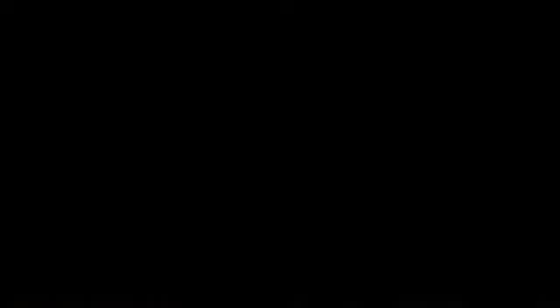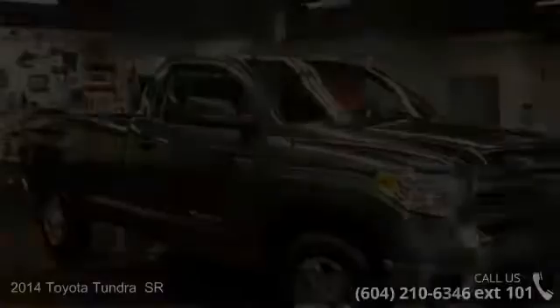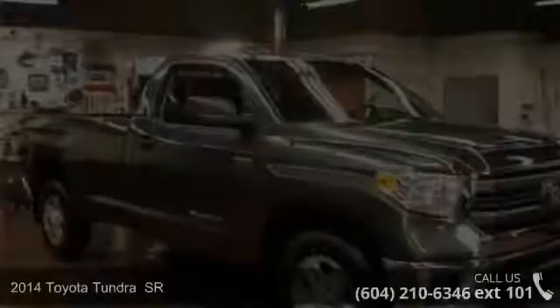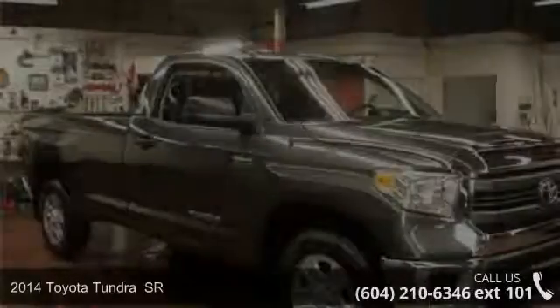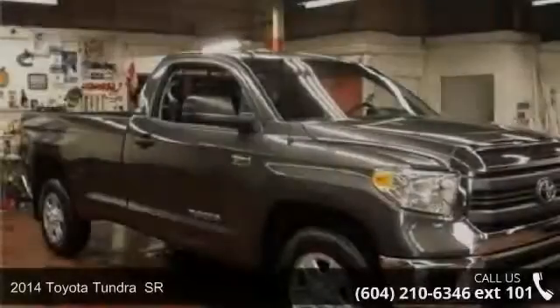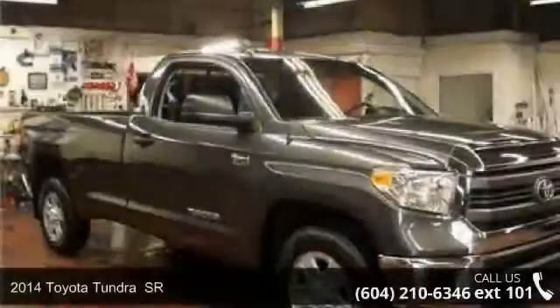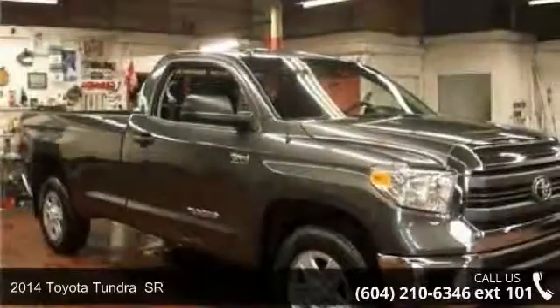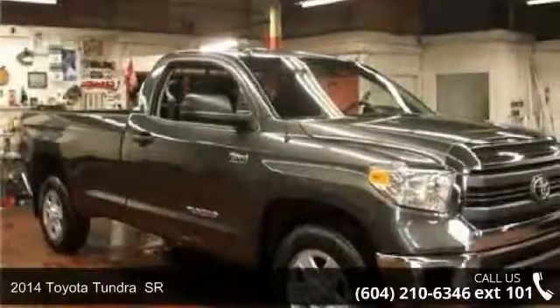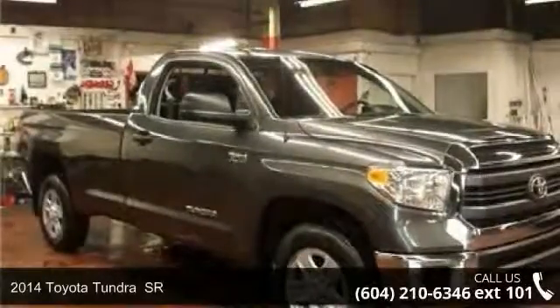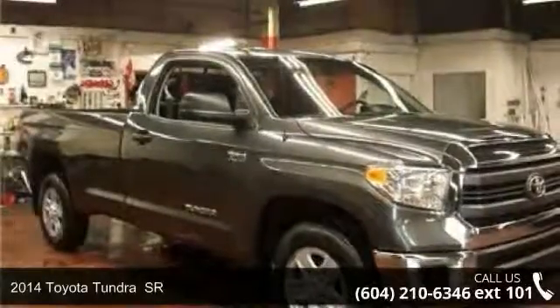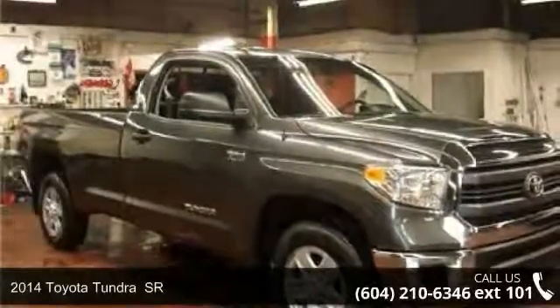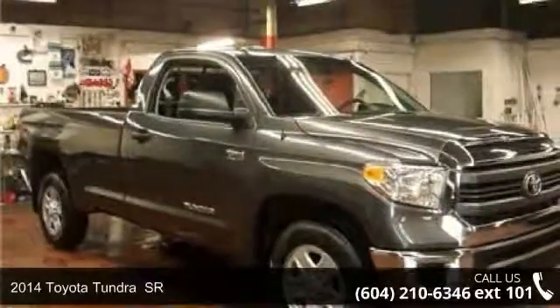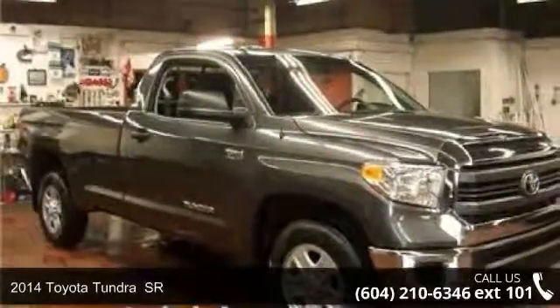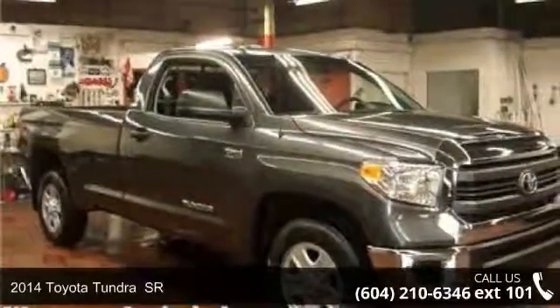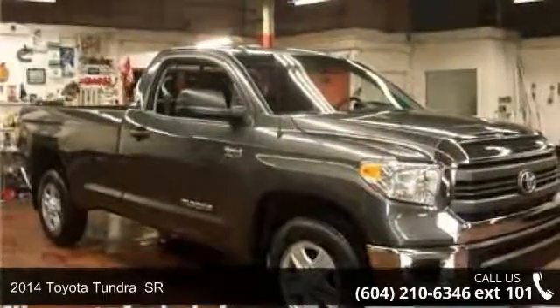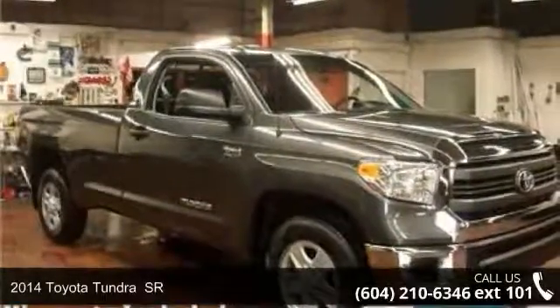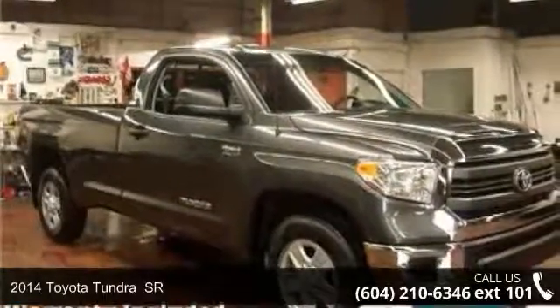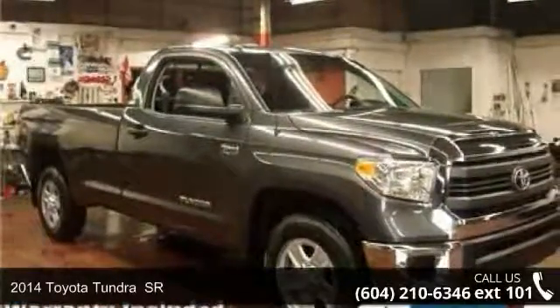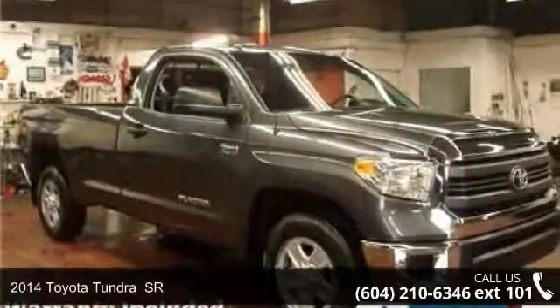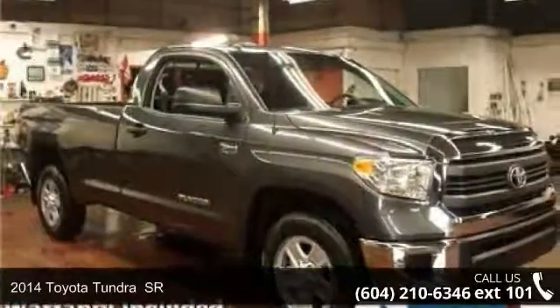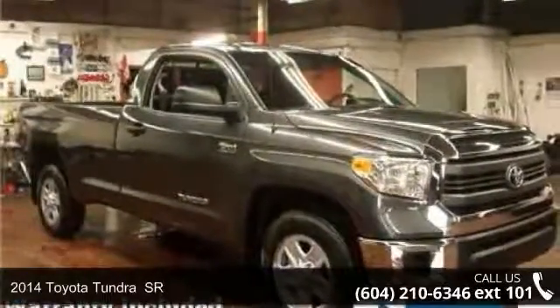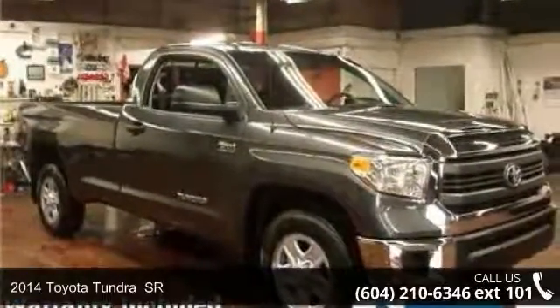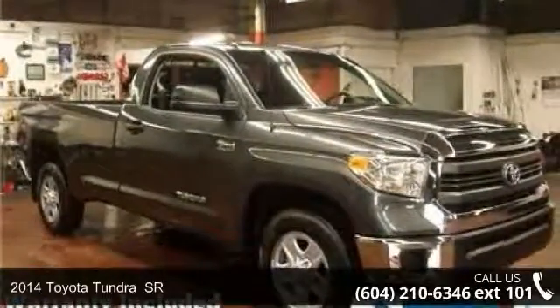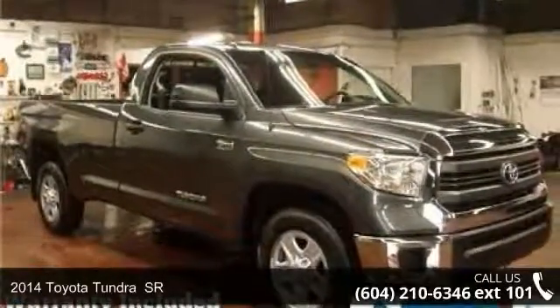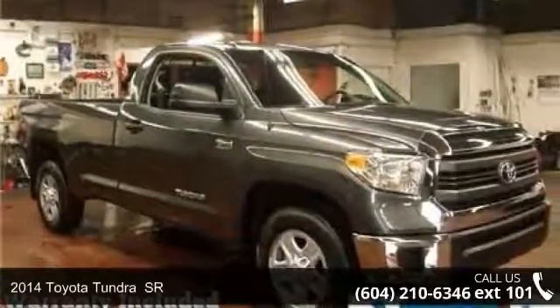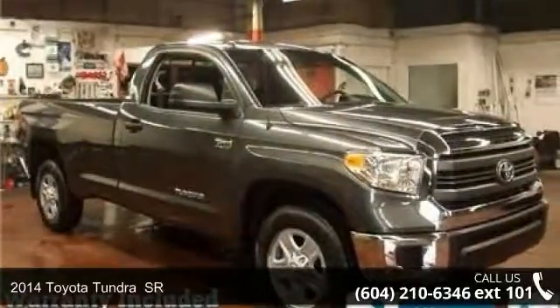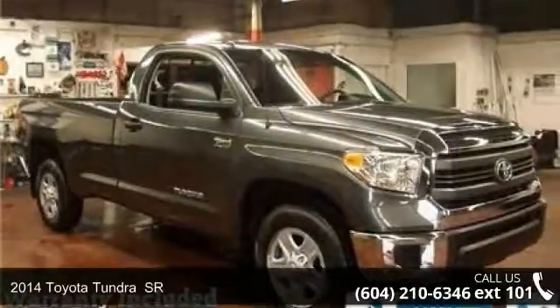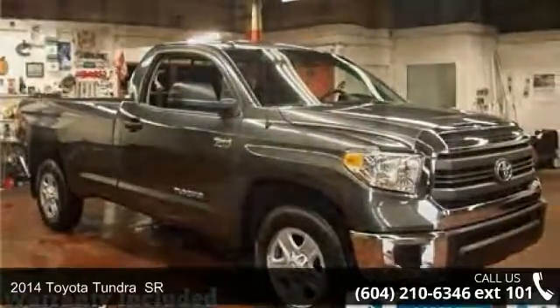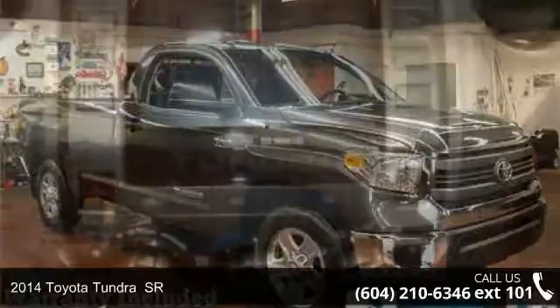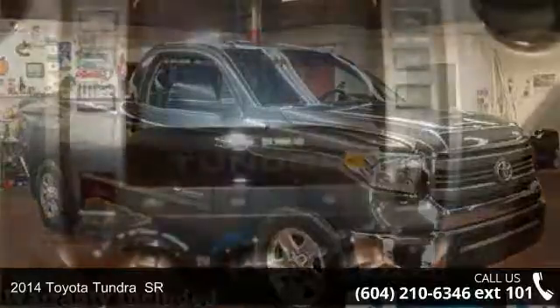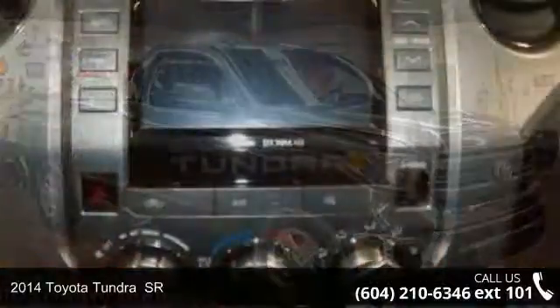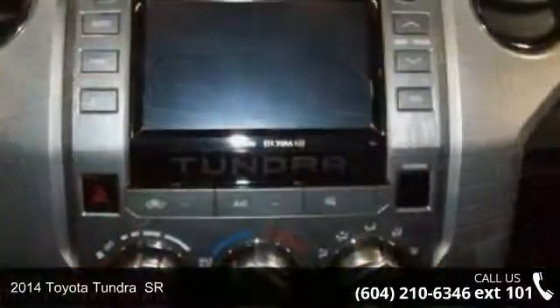Step into the 2014 Toyota Tundra SR. This may be the set of wheels you've been looking for.